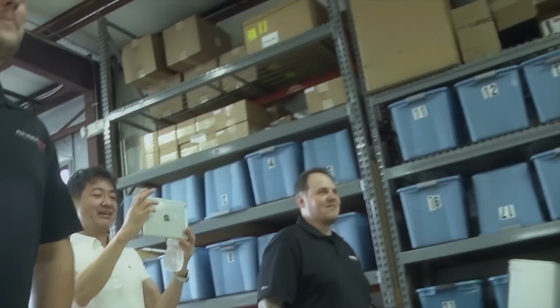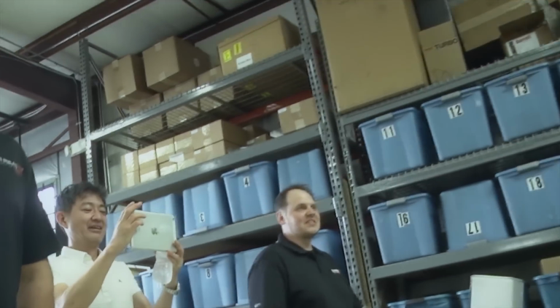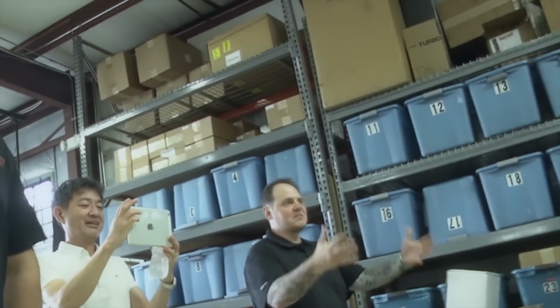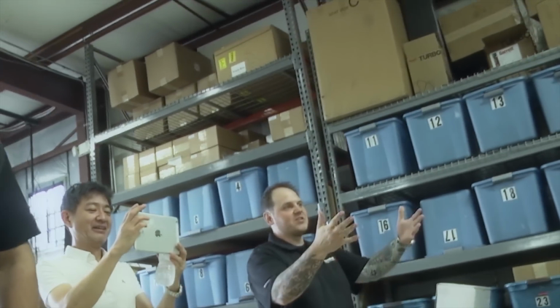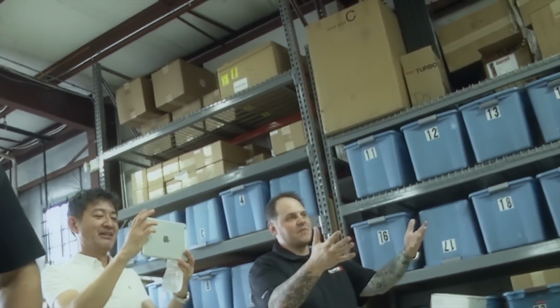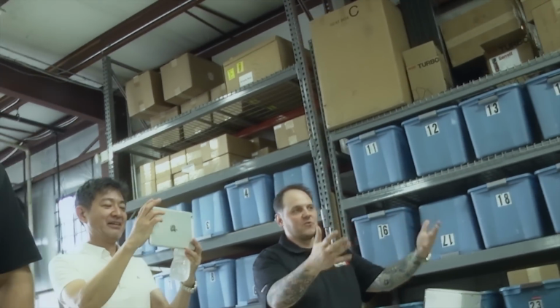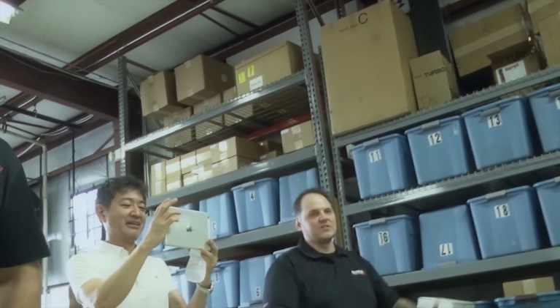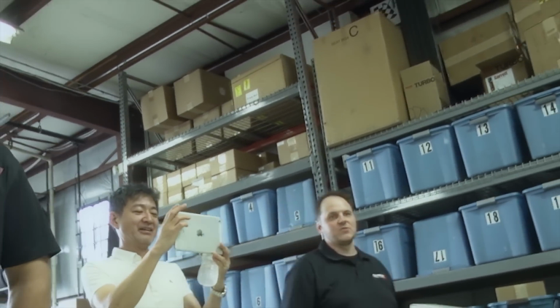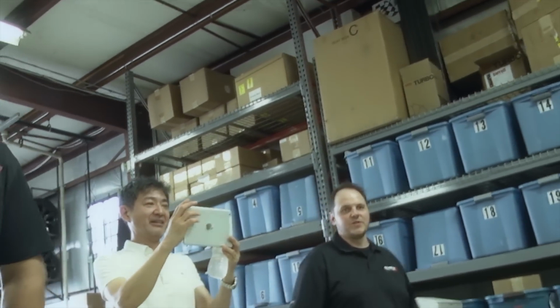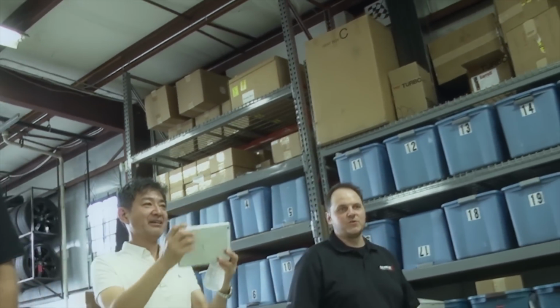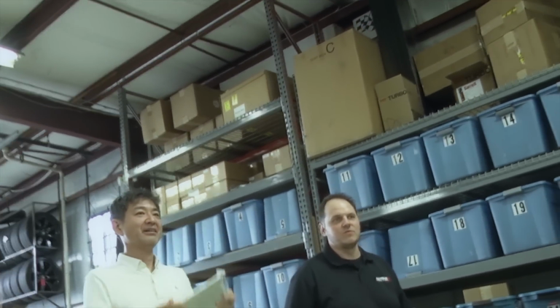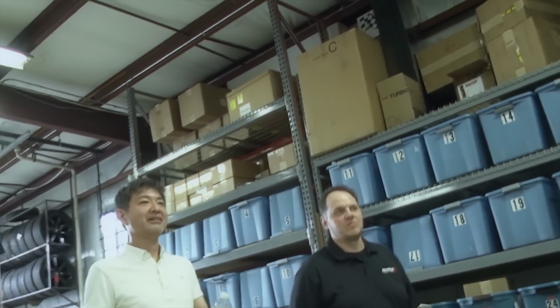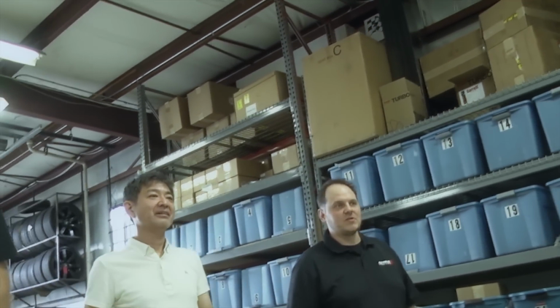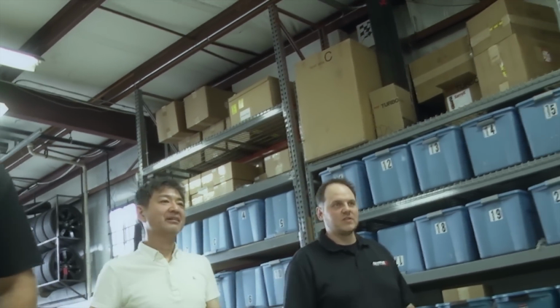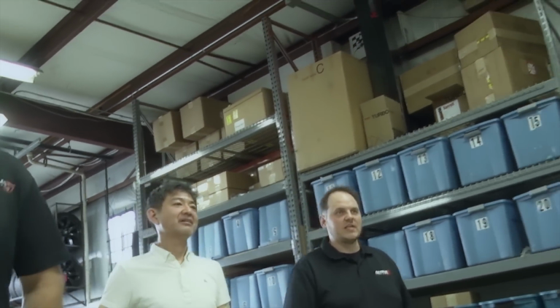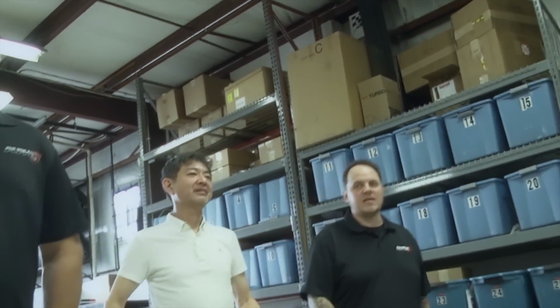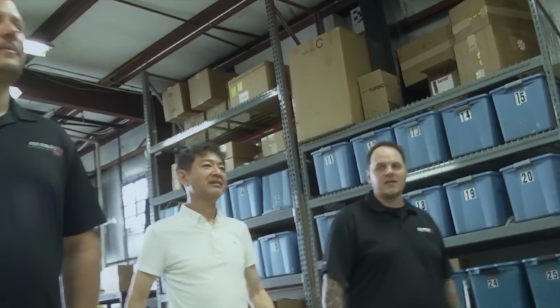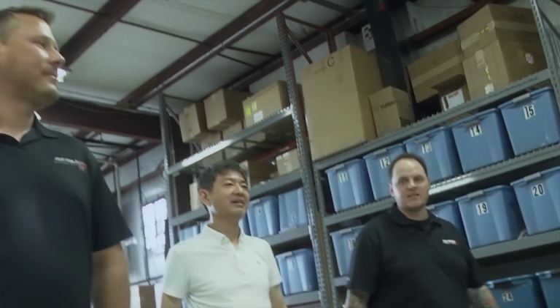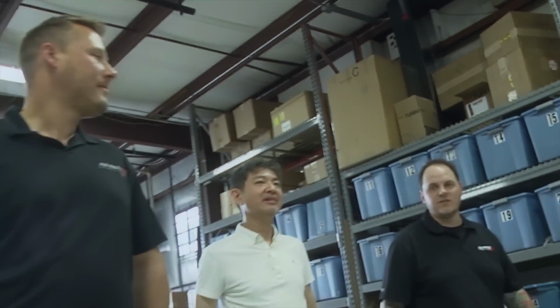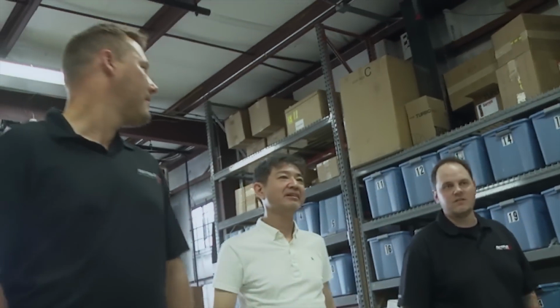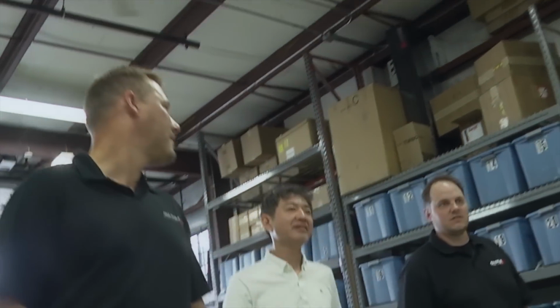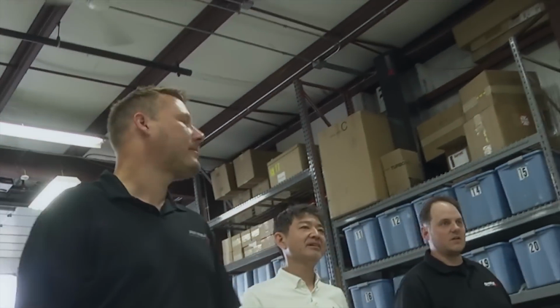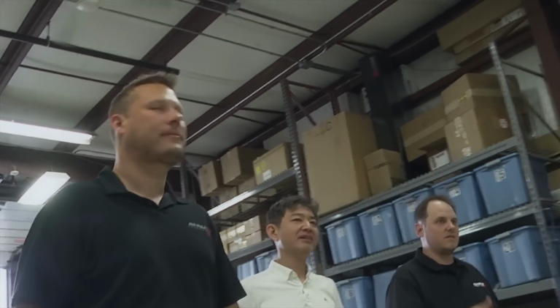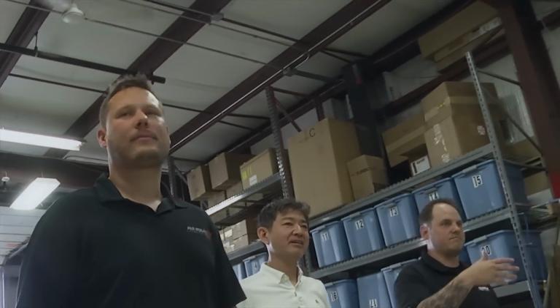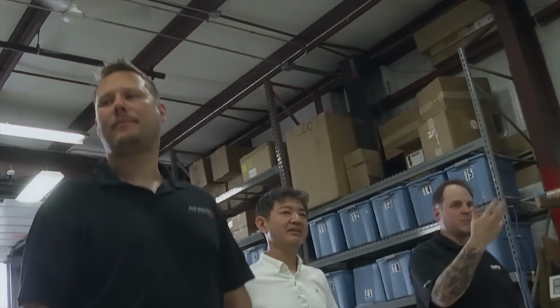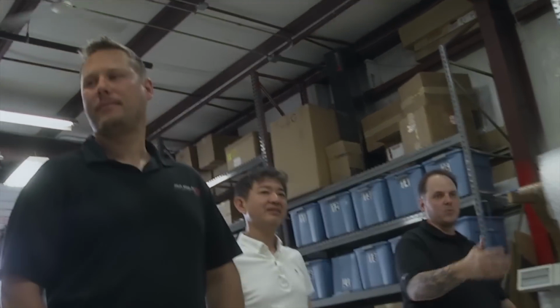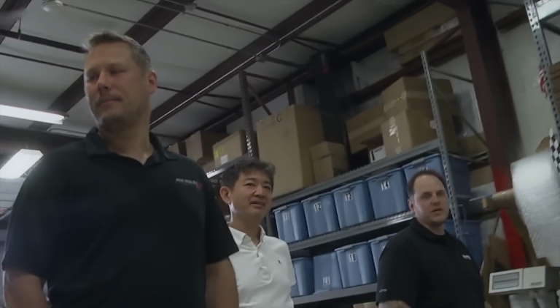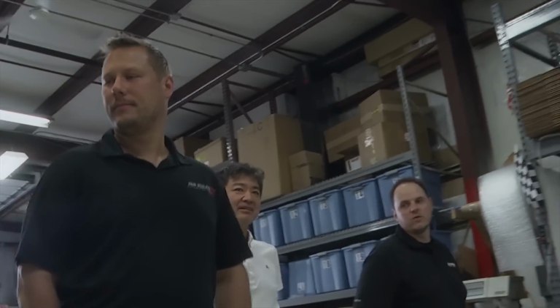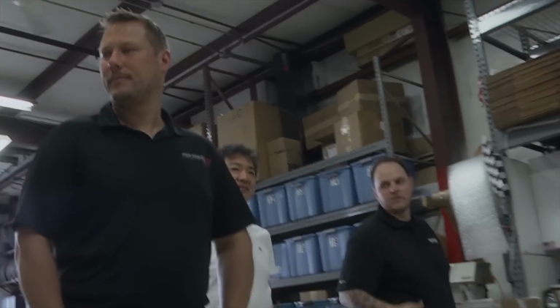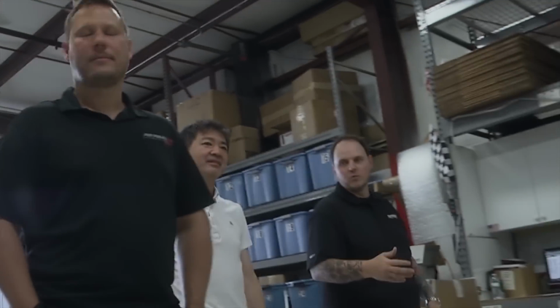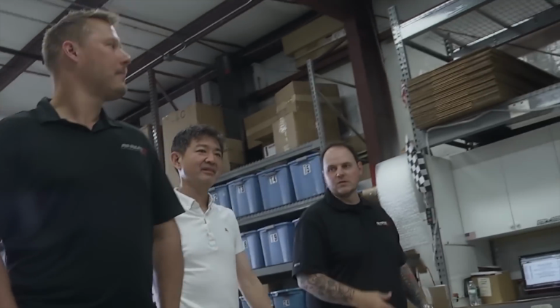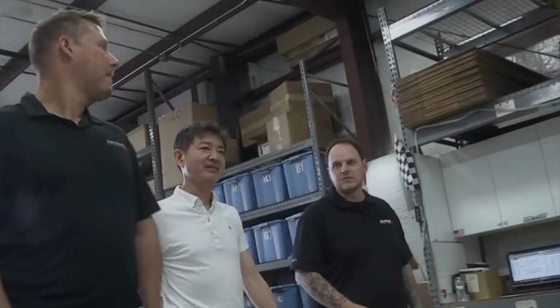This is the main shop floor. This is where we do pretty much all the day-to-day activities — simple bolt-on work, full builds.